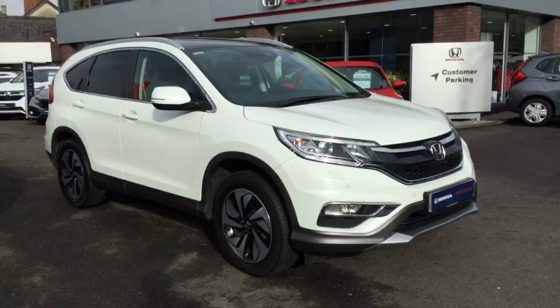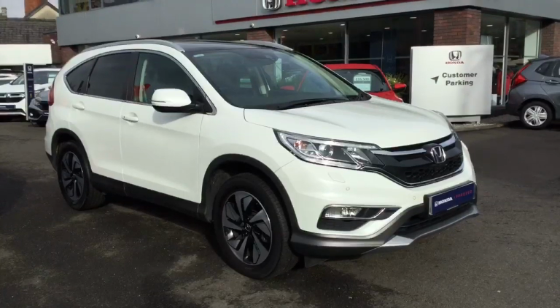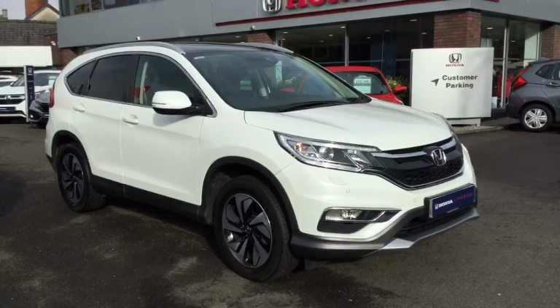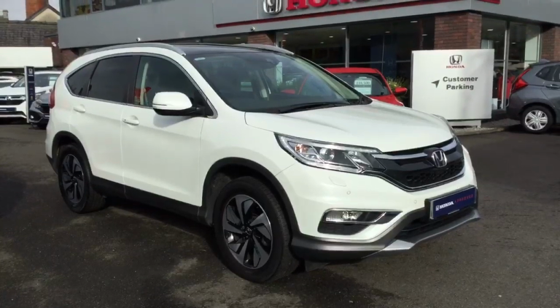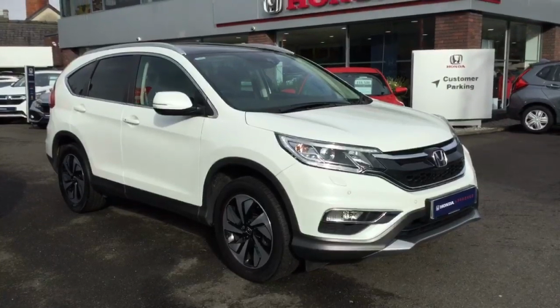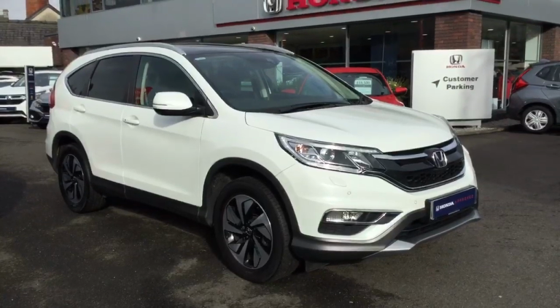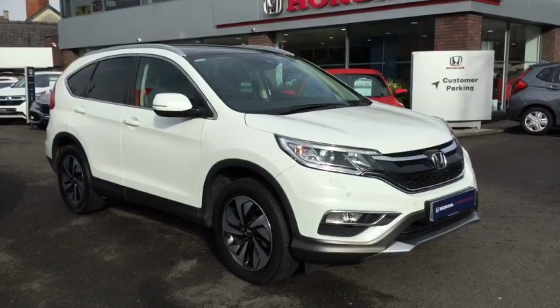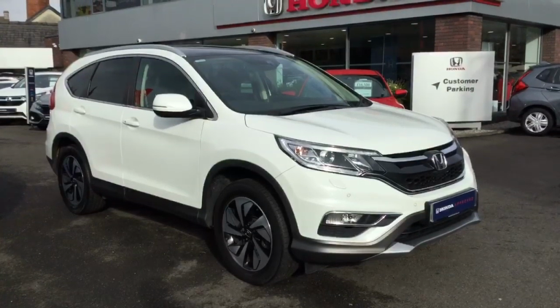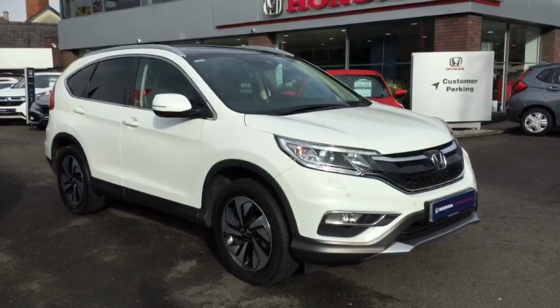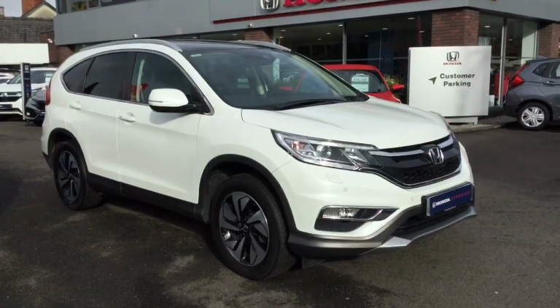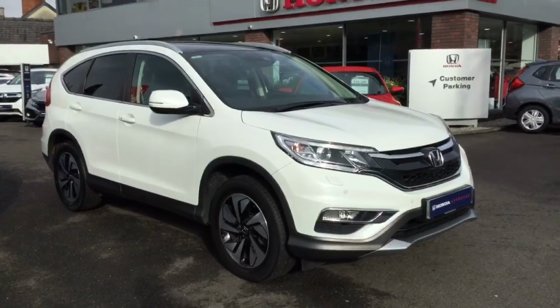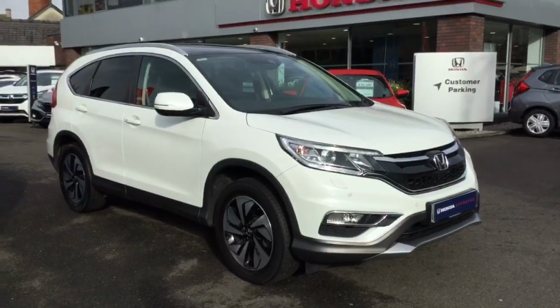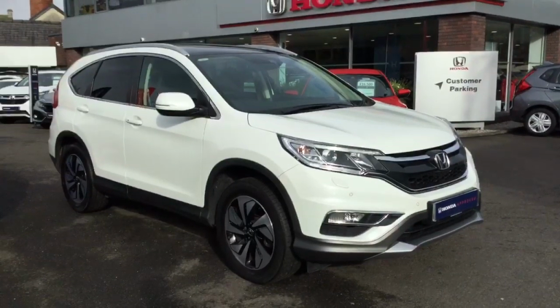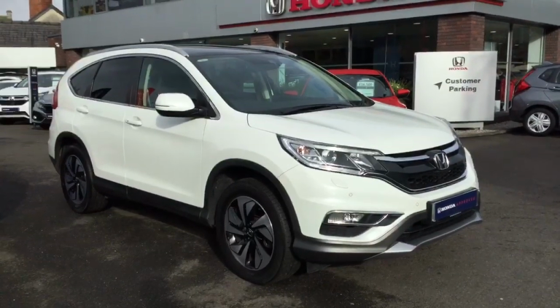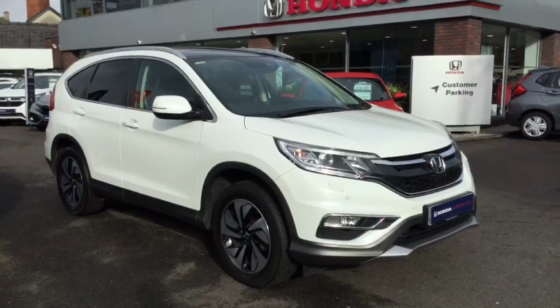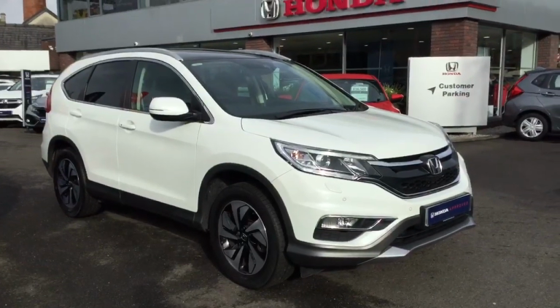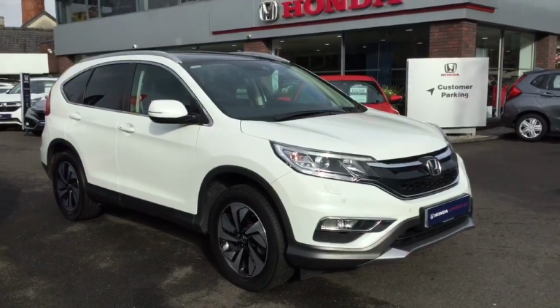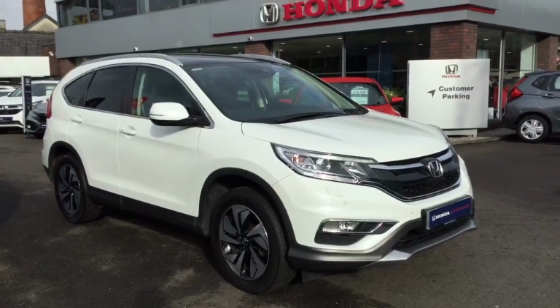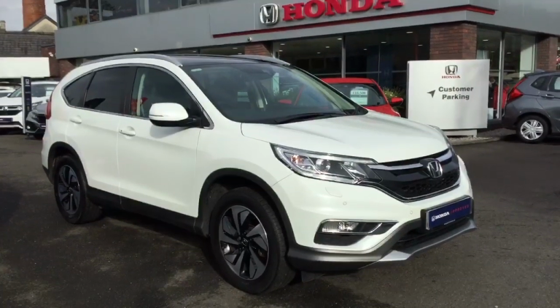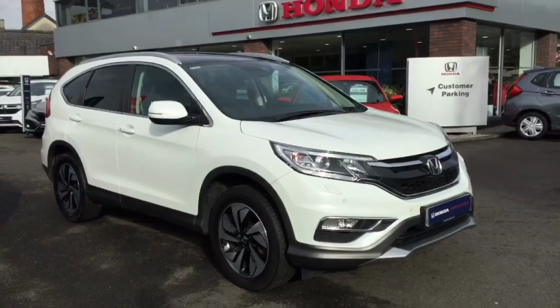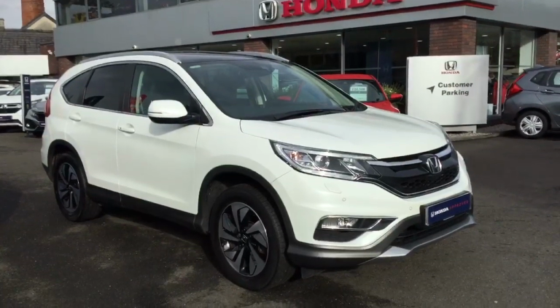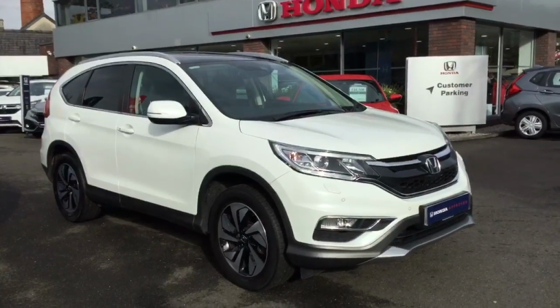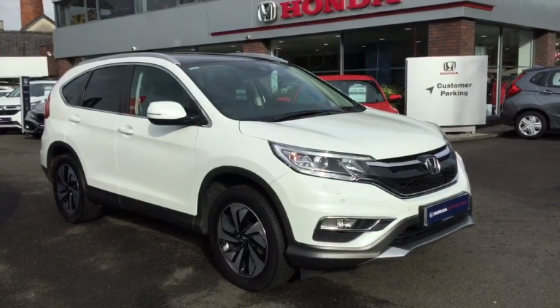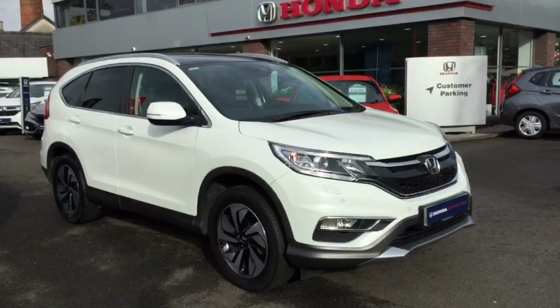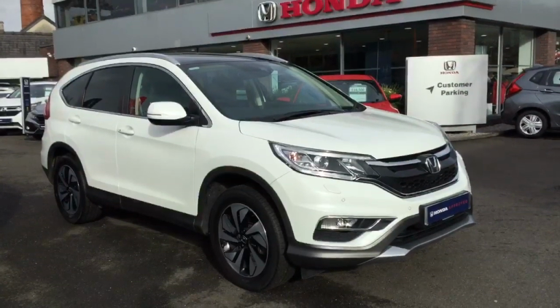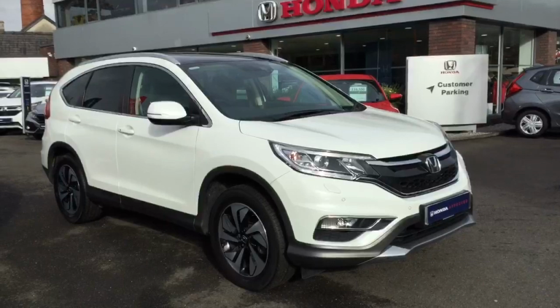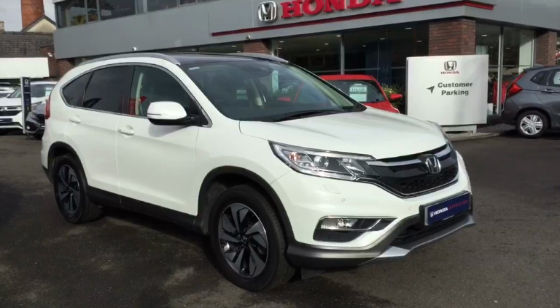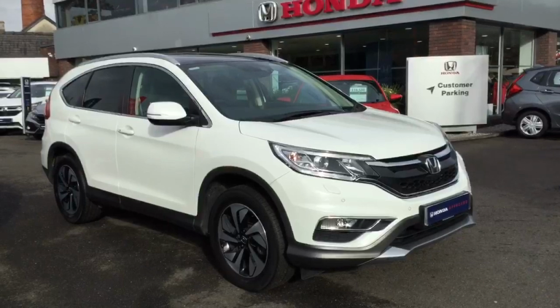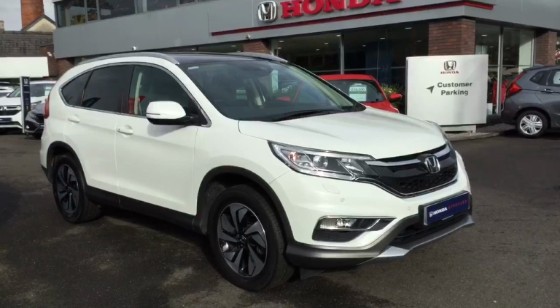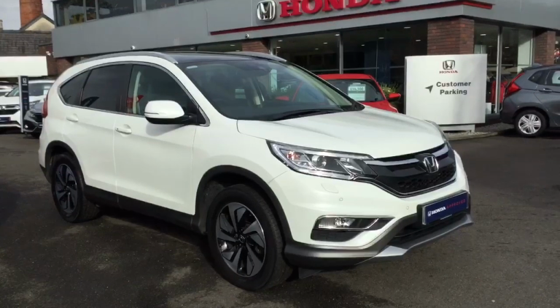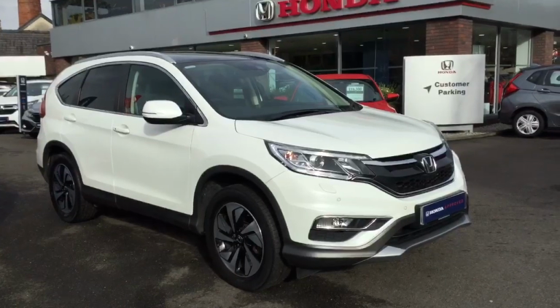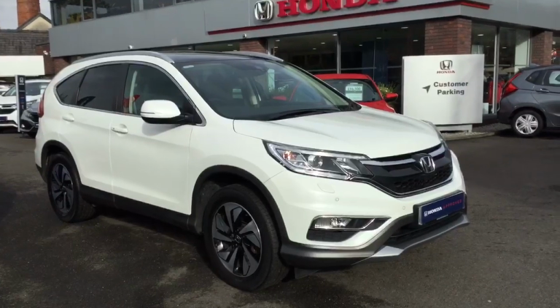Hello and welcome to Green Nica Honda. Here we have a 2017 Honda CR-V 1.6 EX.